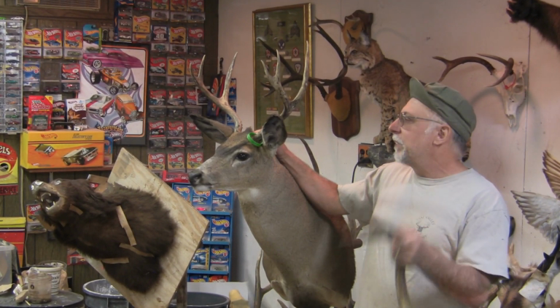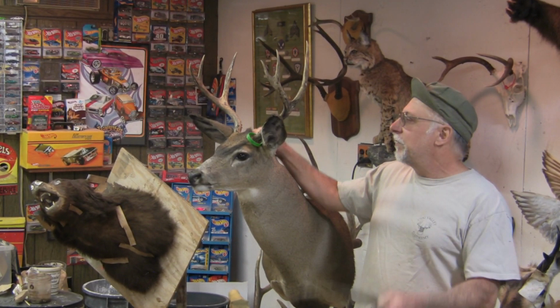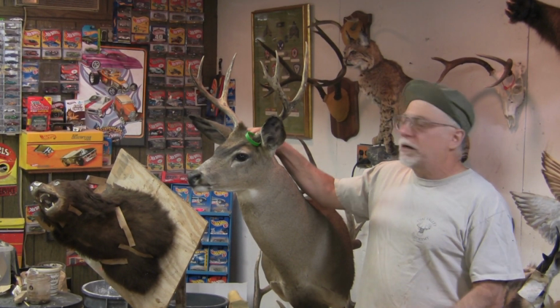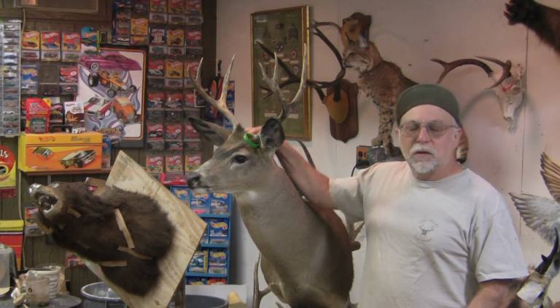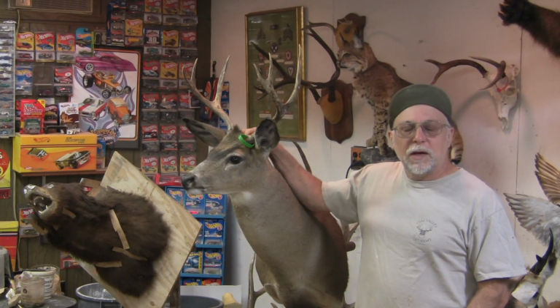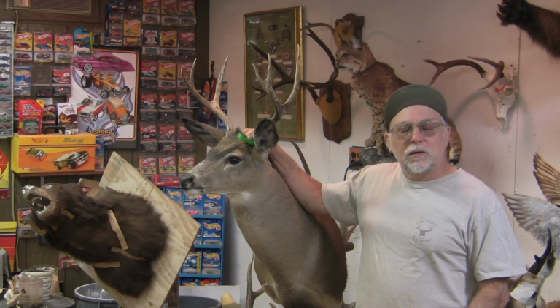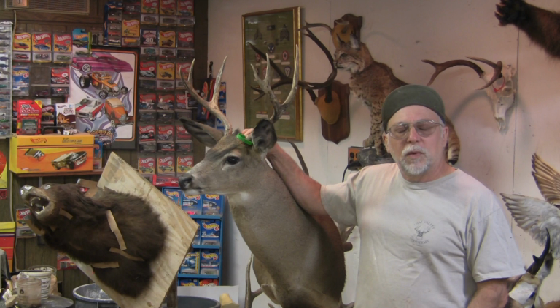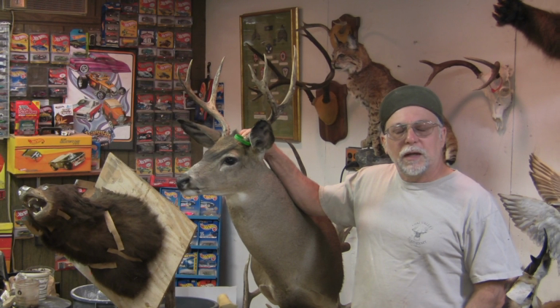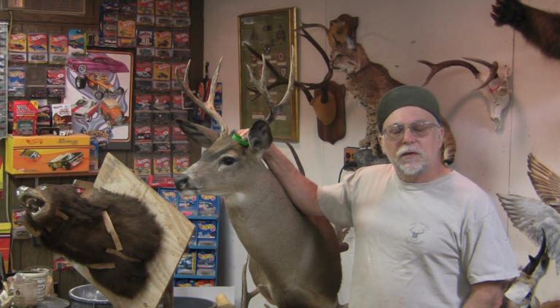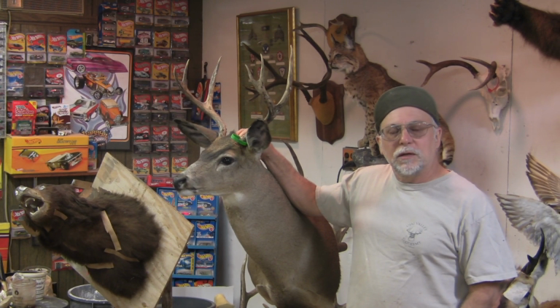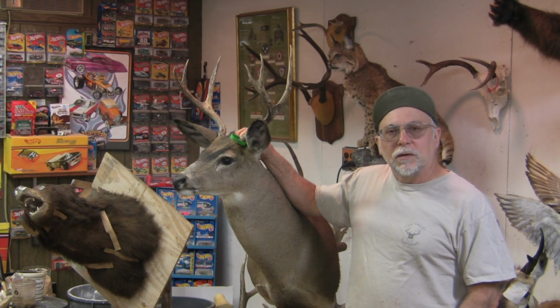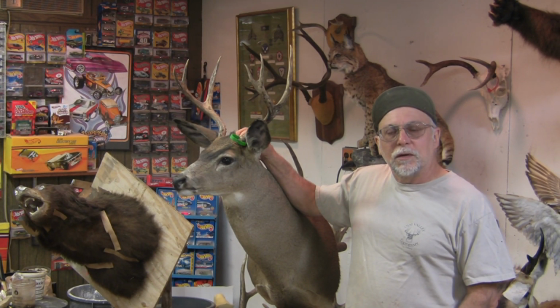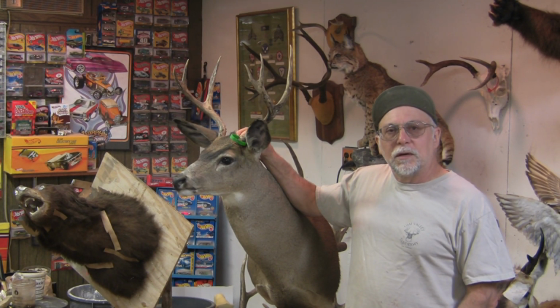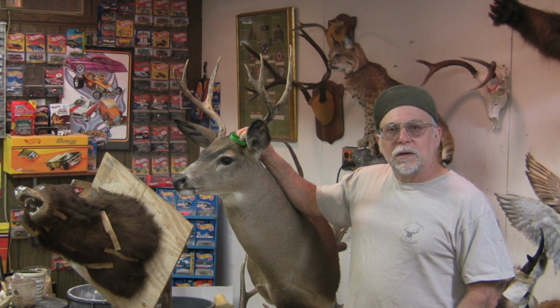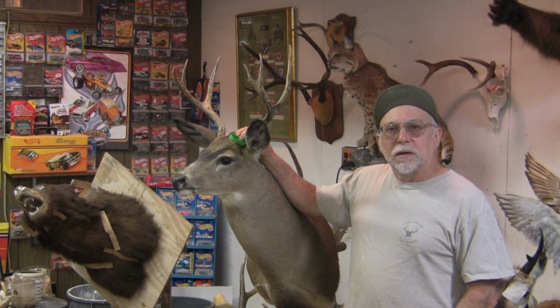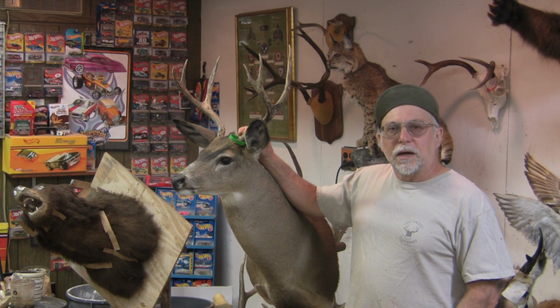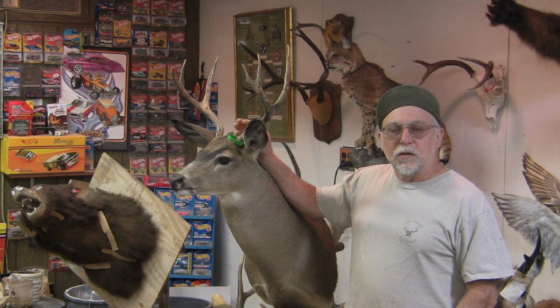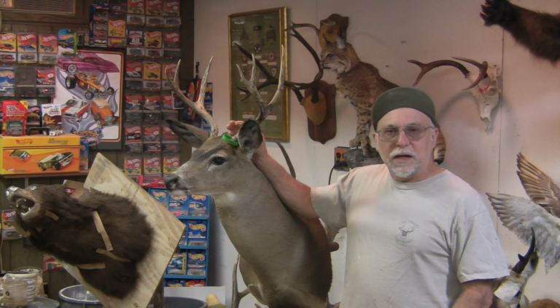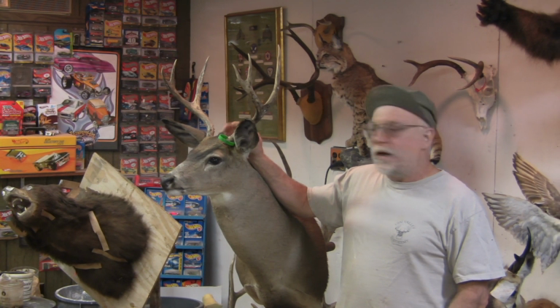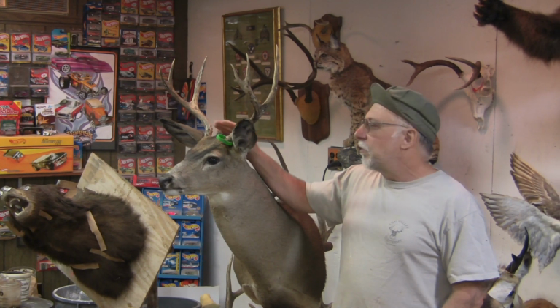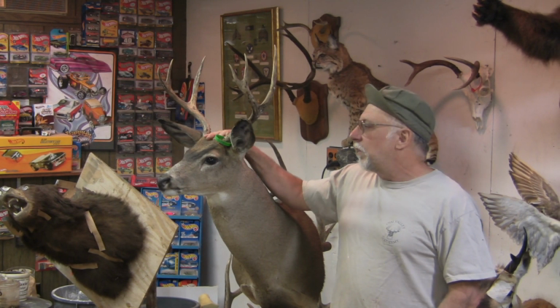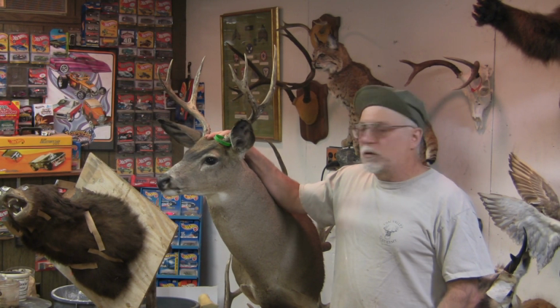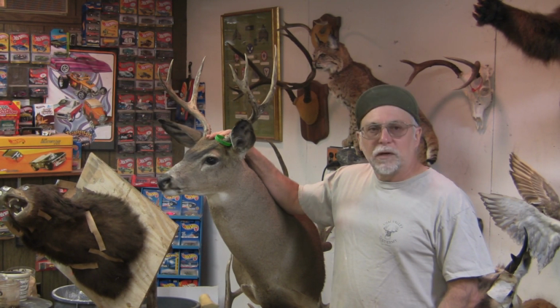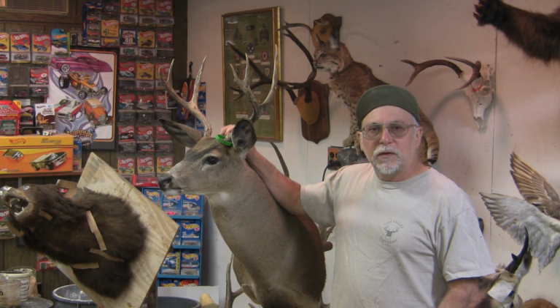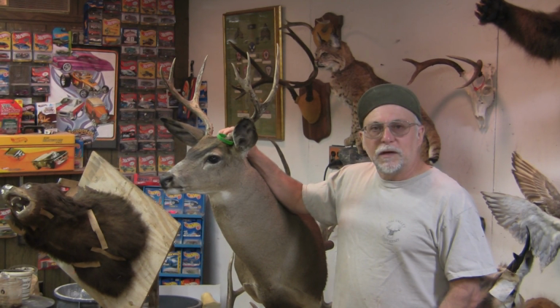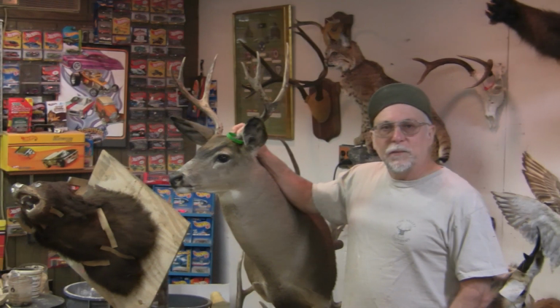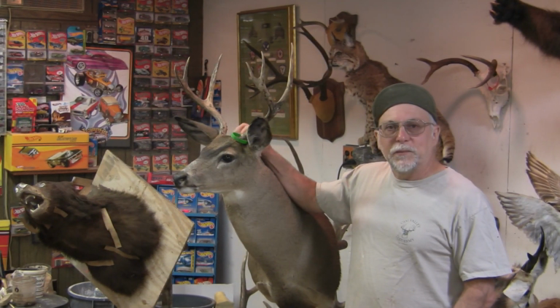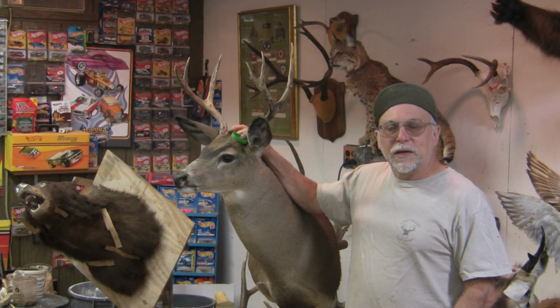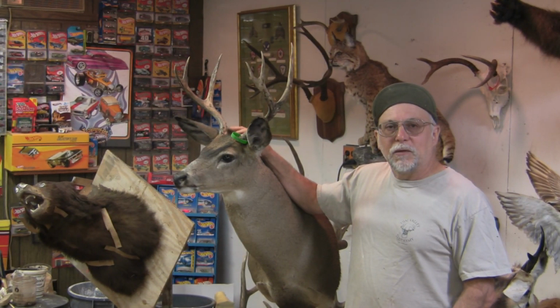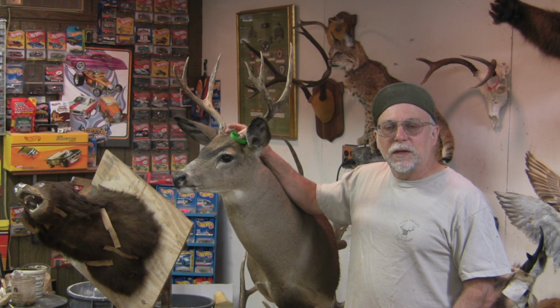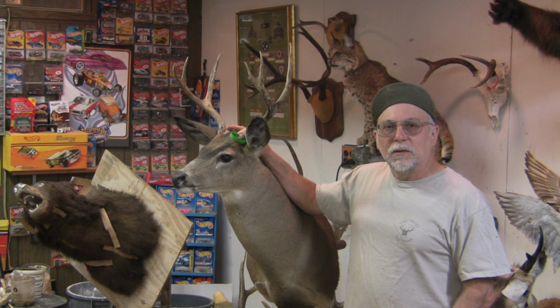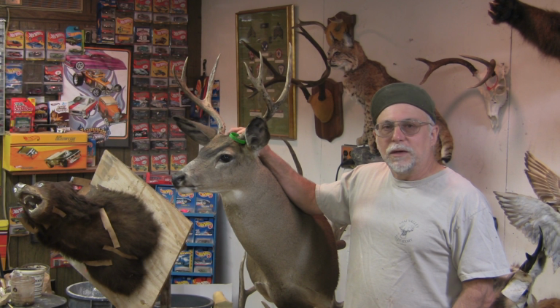We can do that because I only mounted this buck last year. I know the tan, I know where I sewed everything up, and I know we can do it.